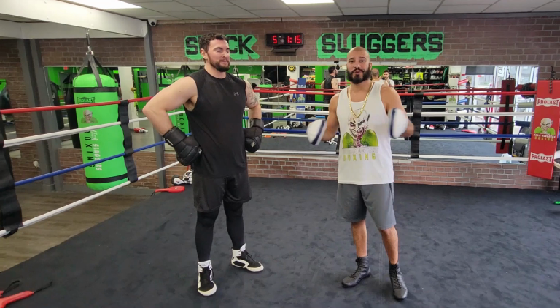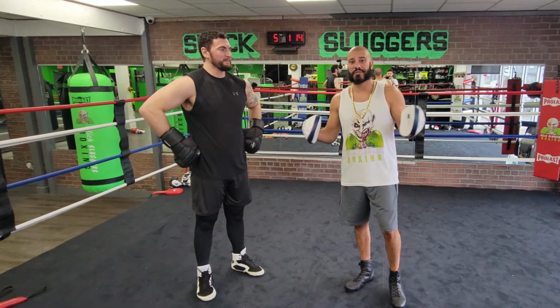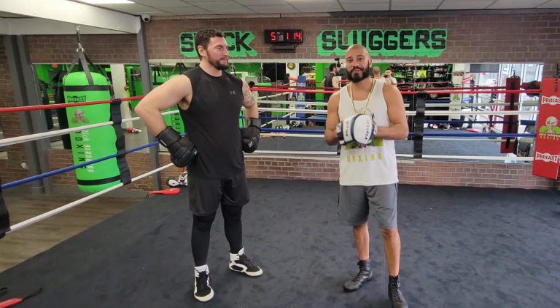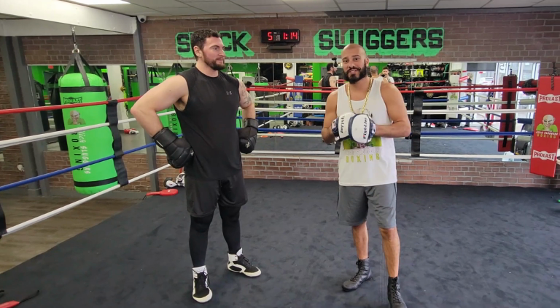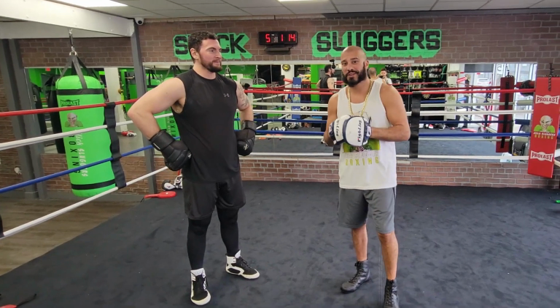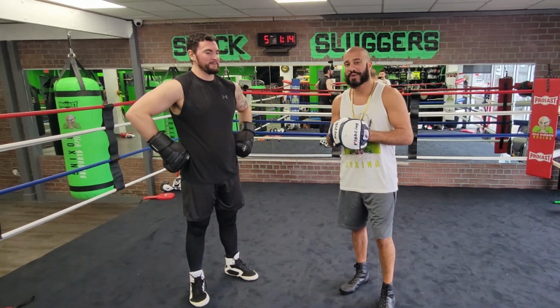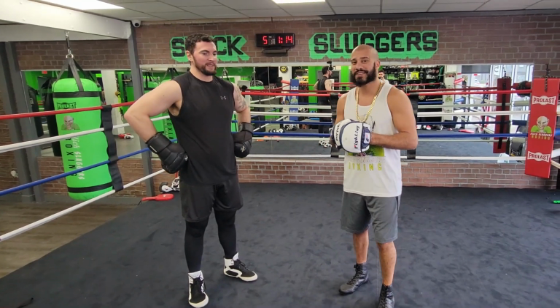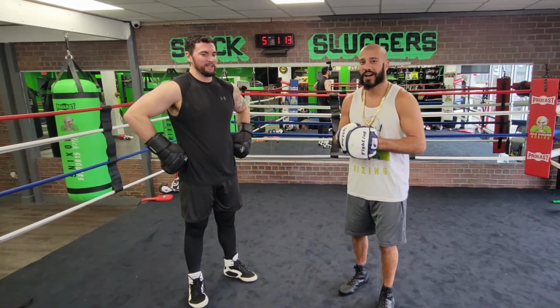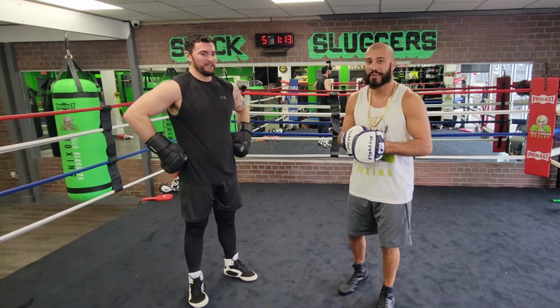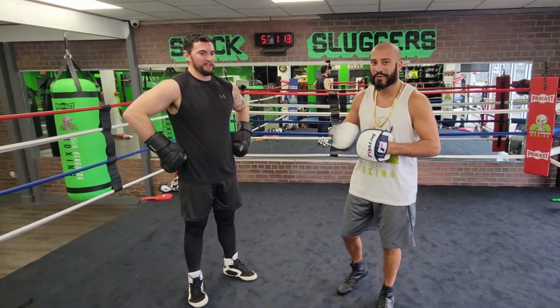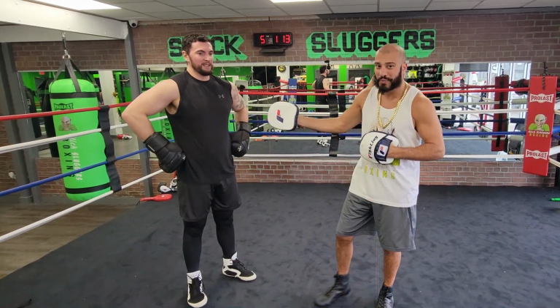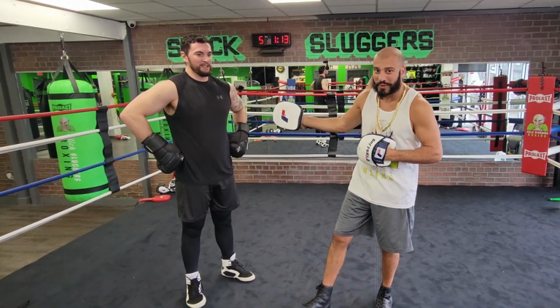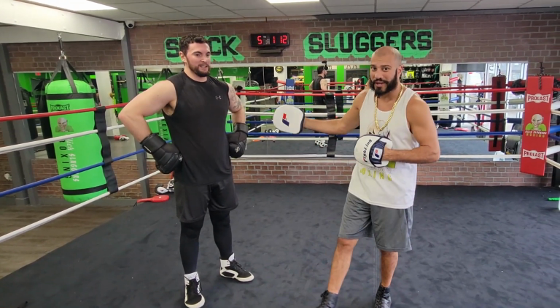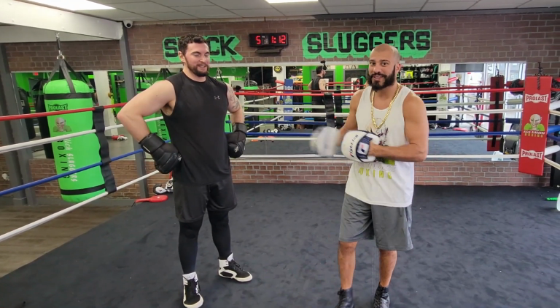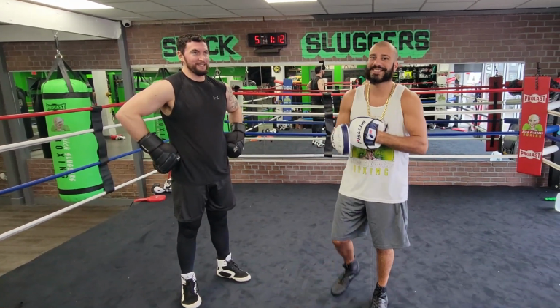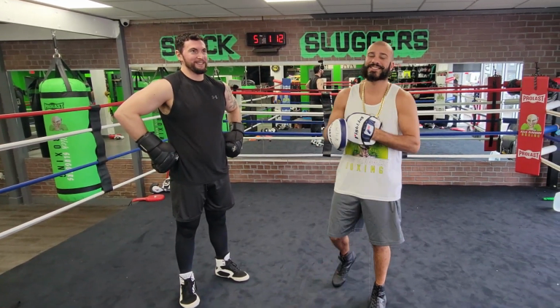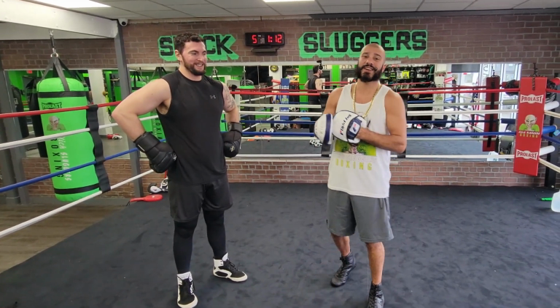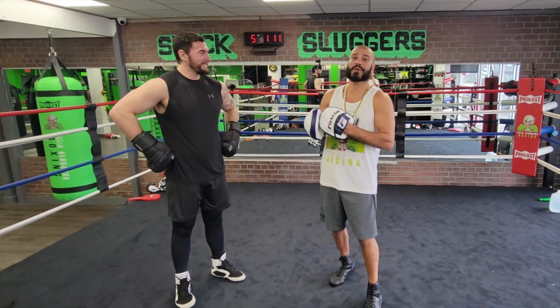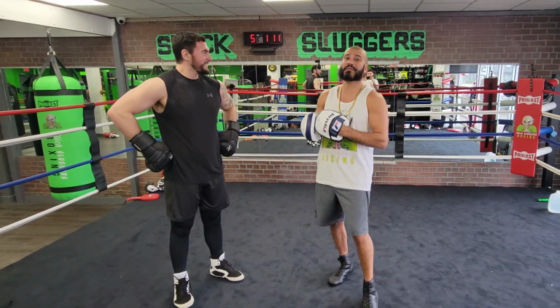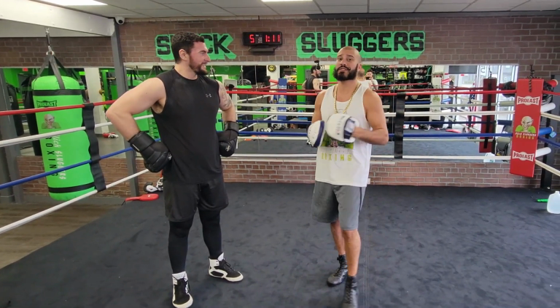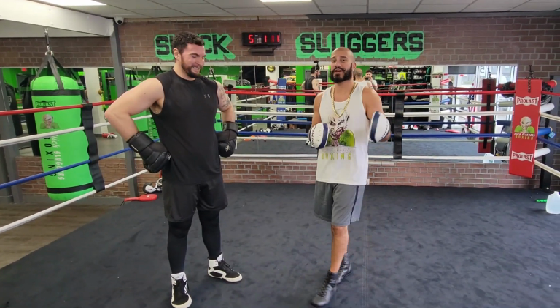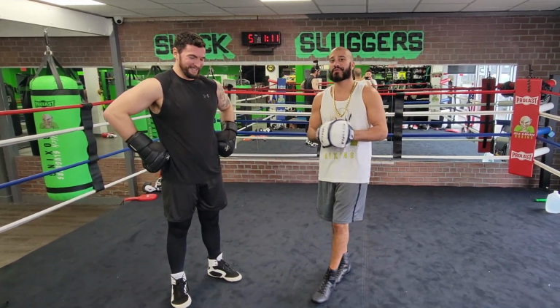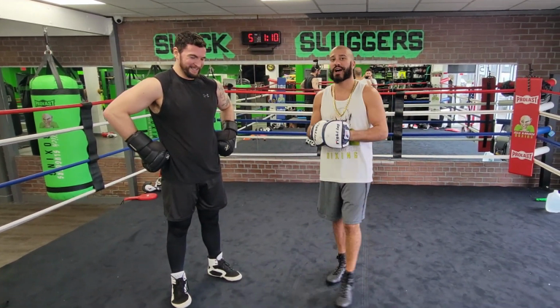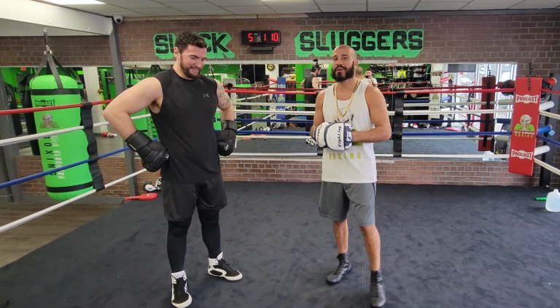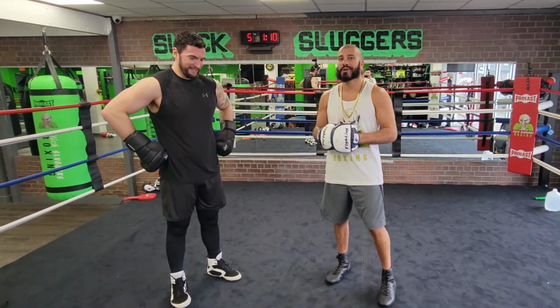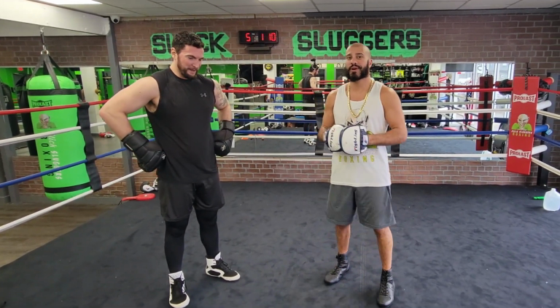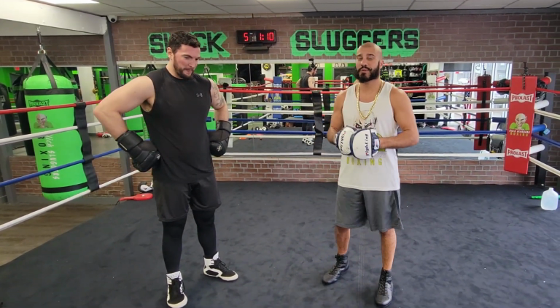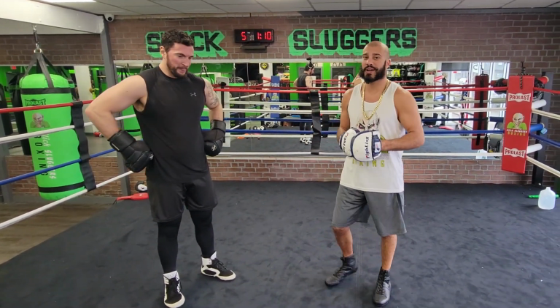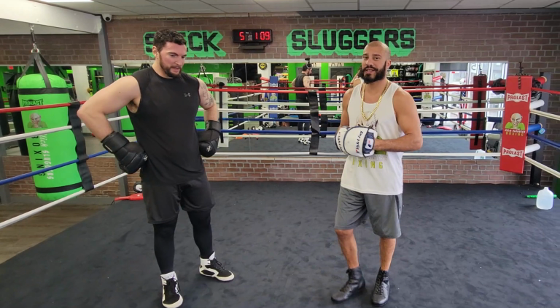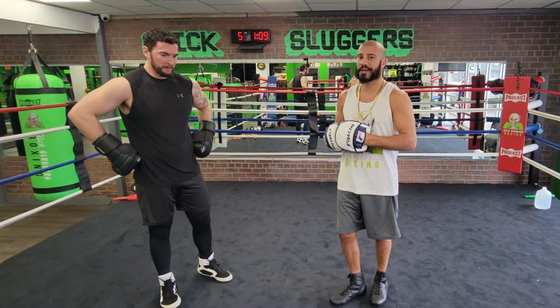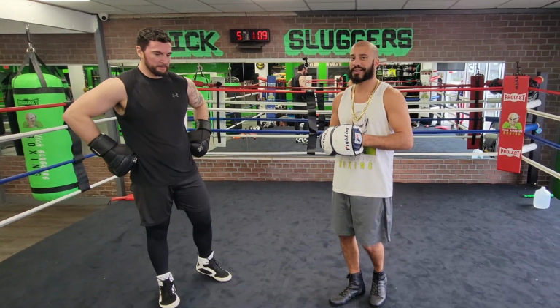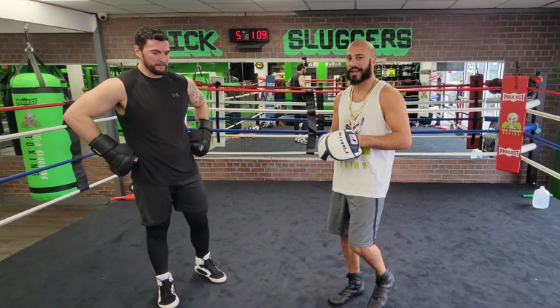Coach Nick from Slick Sluggers Boxing. I'm here with the Blooper King, Chris. We have another stick and loop combo, so break it down step by step.